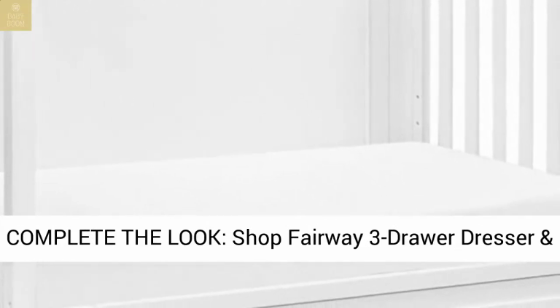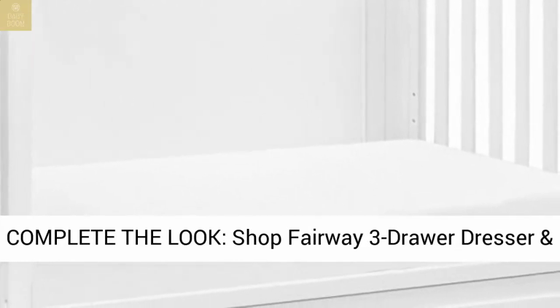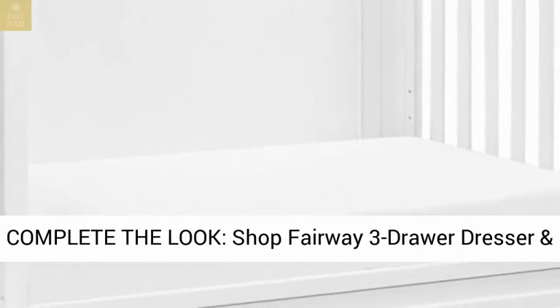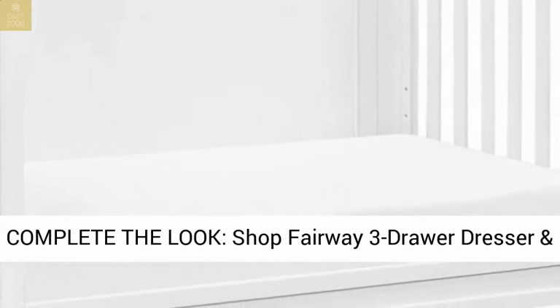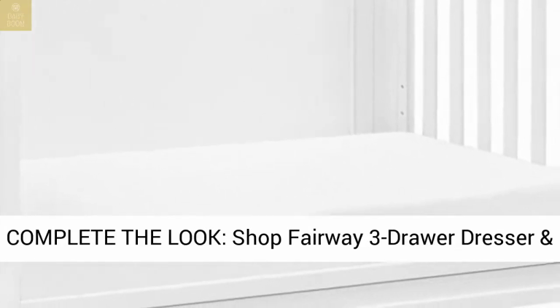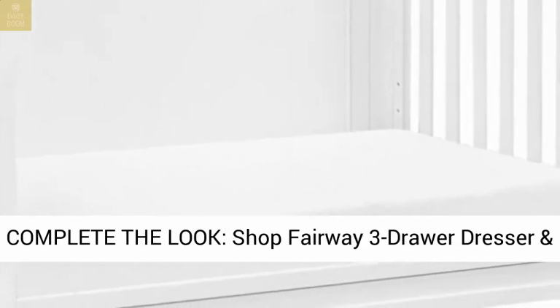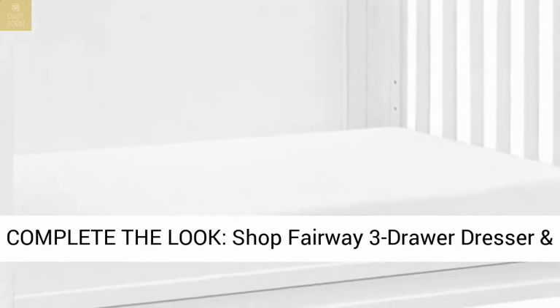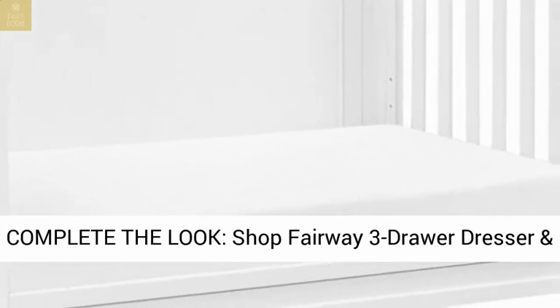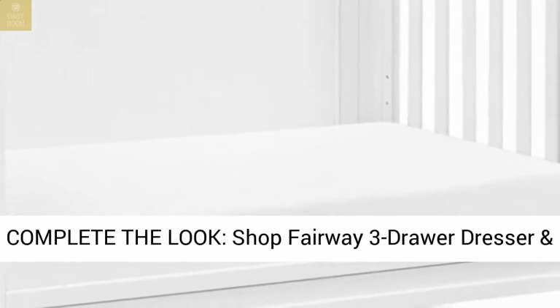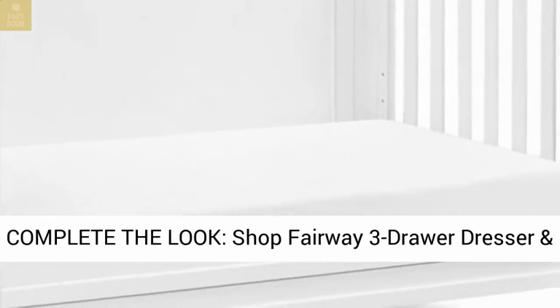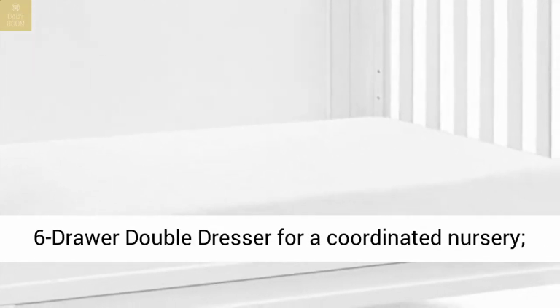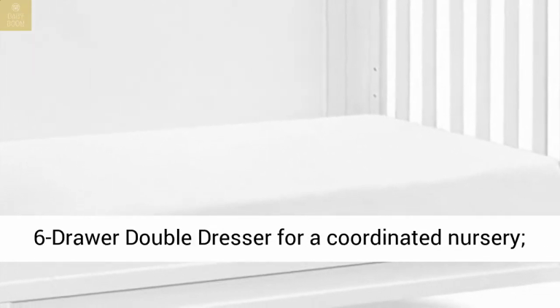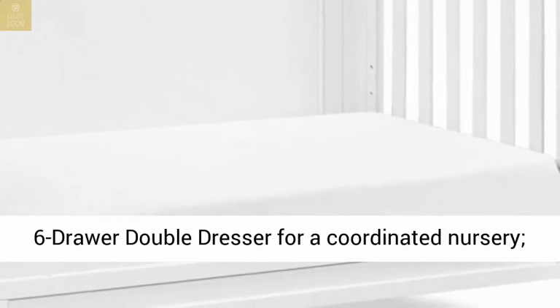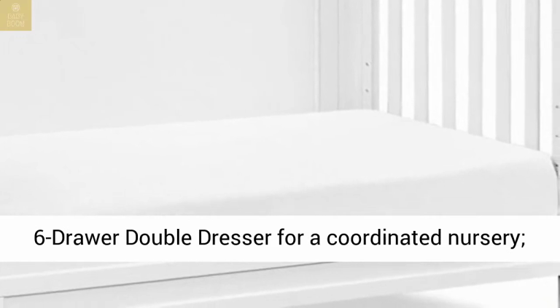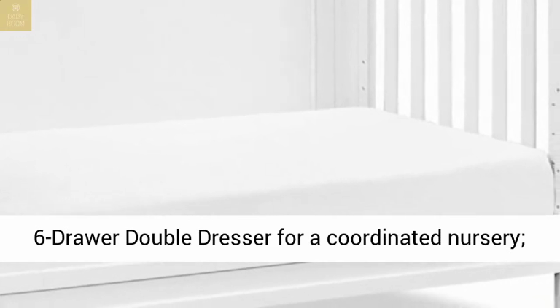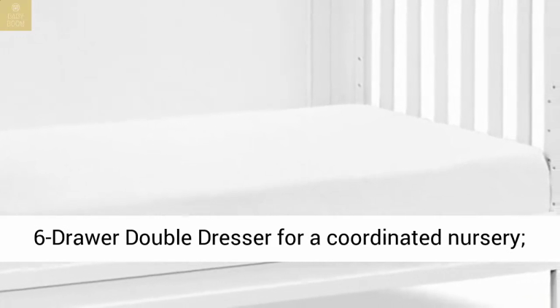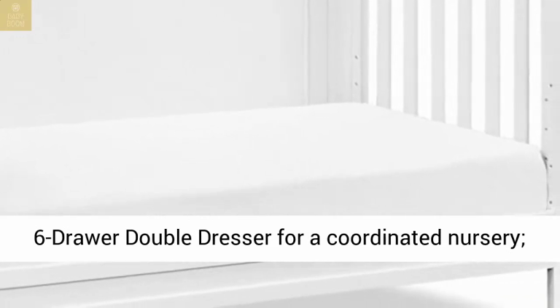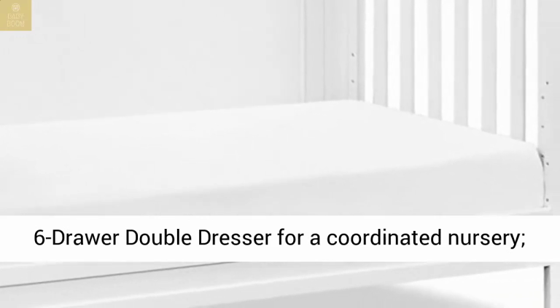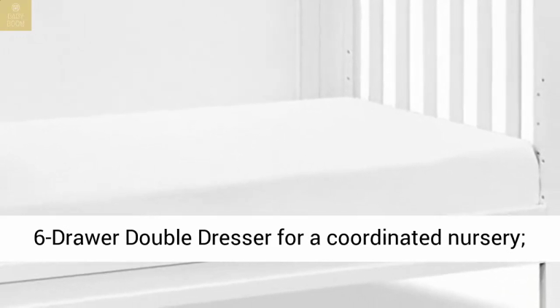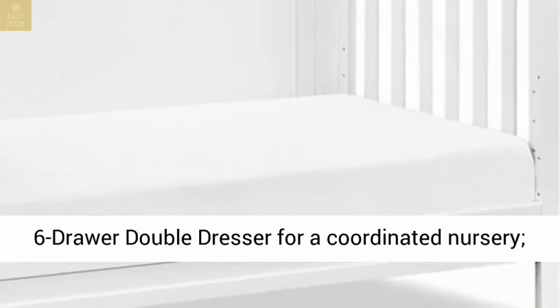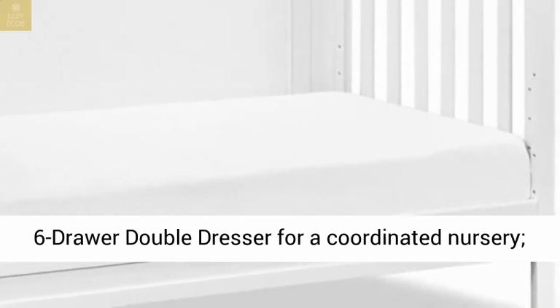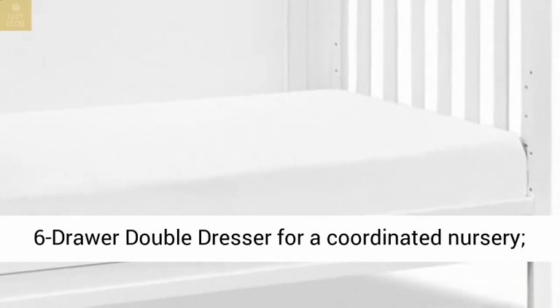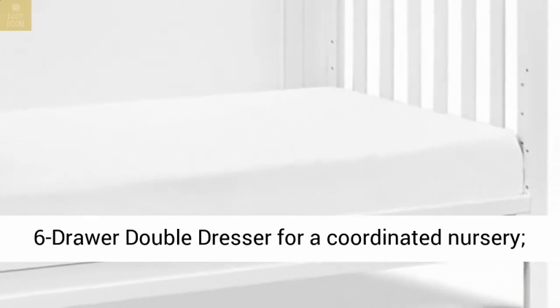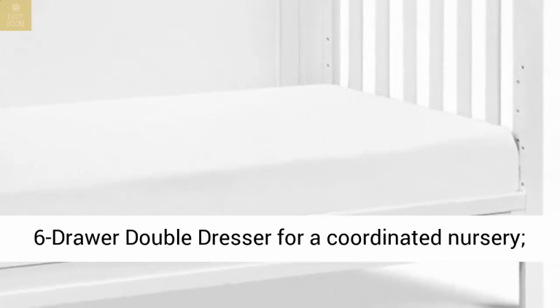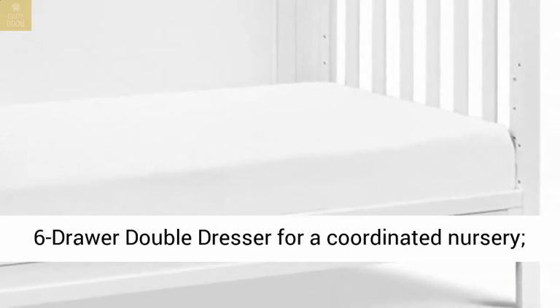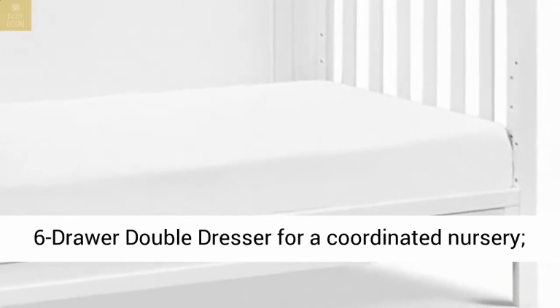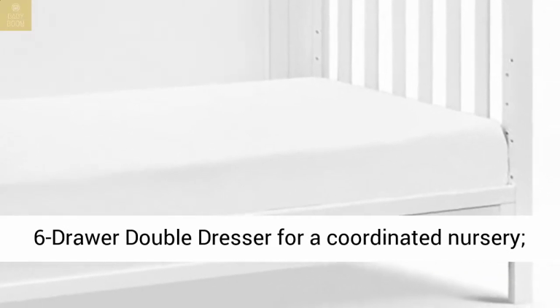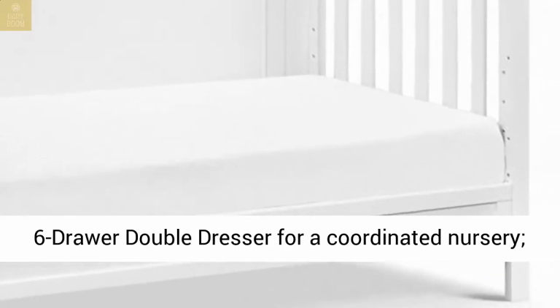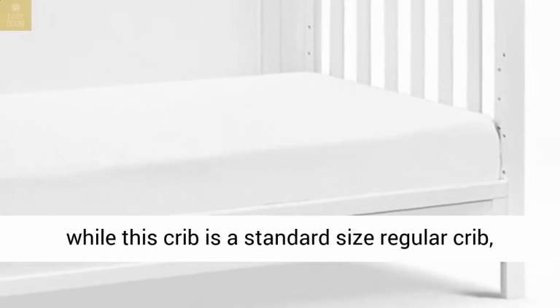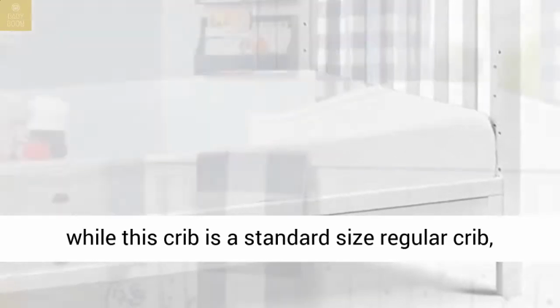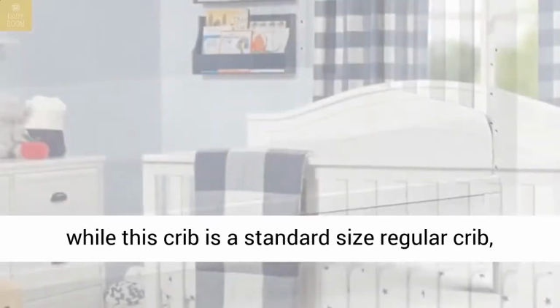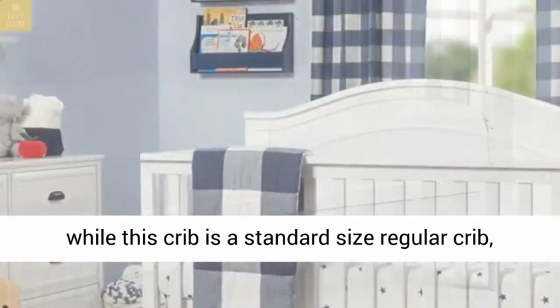Complete the look: shop the Fairway three-drawer dresser and six-drawer double dresser for a coordinated nursery.